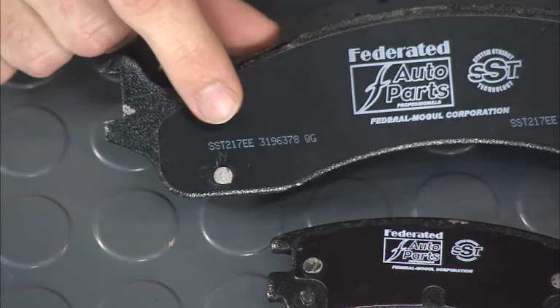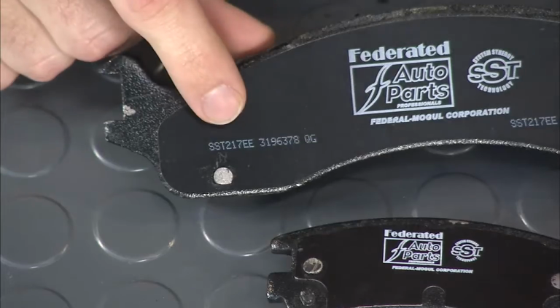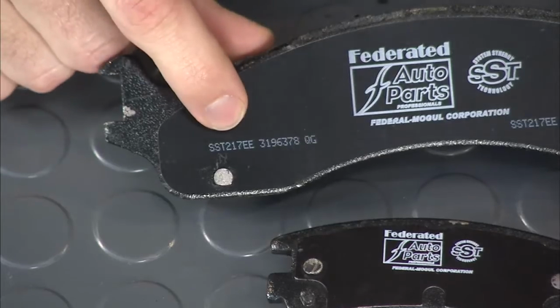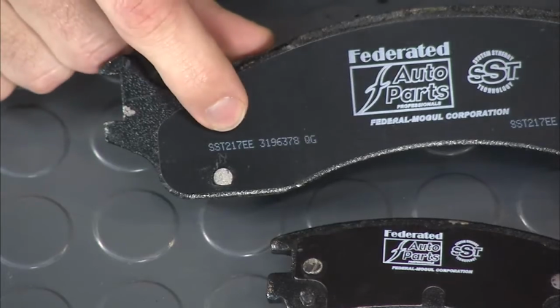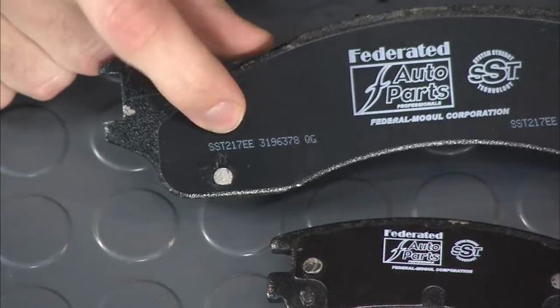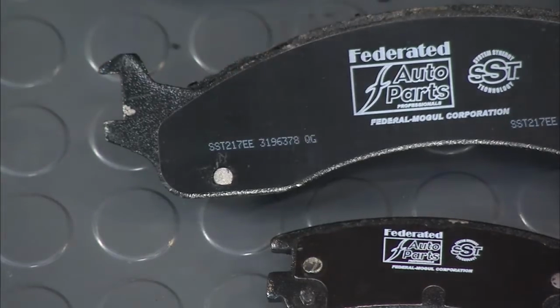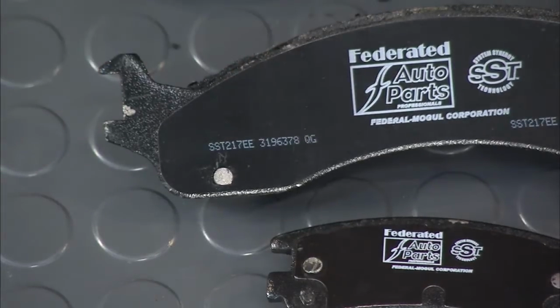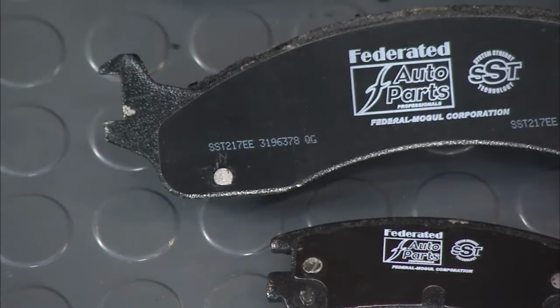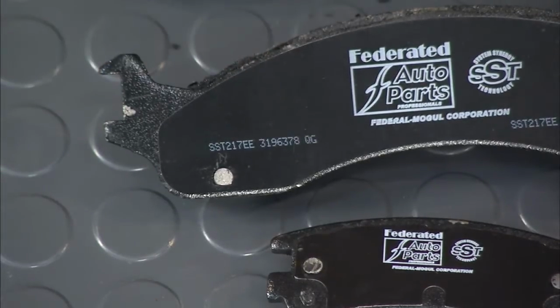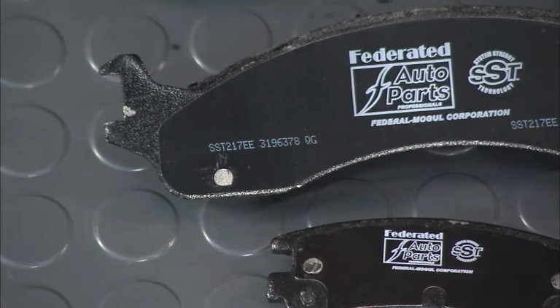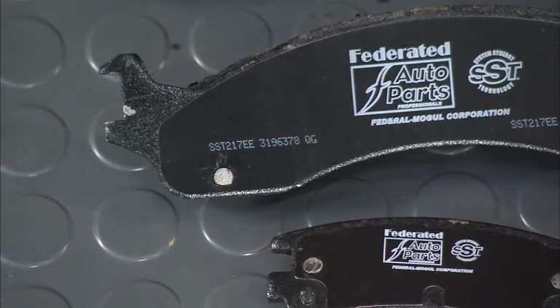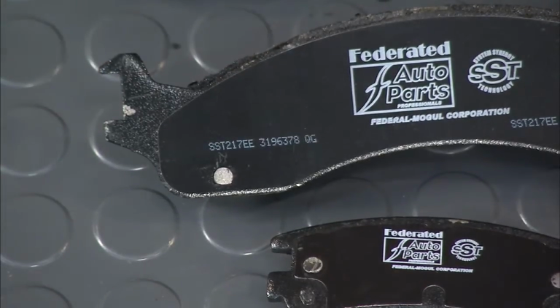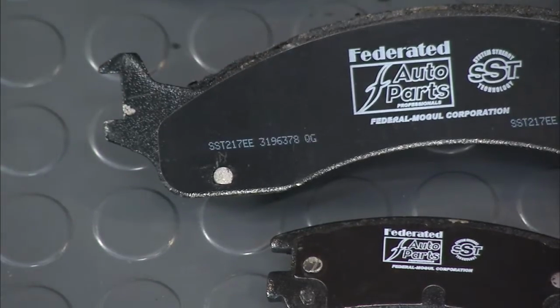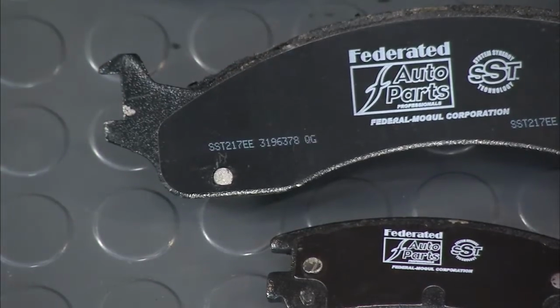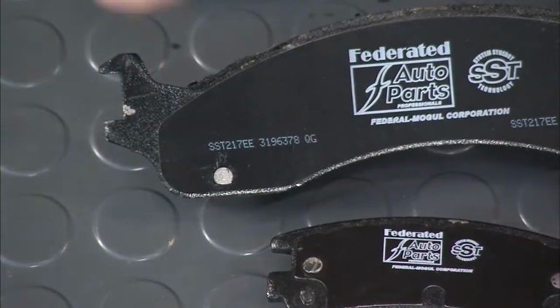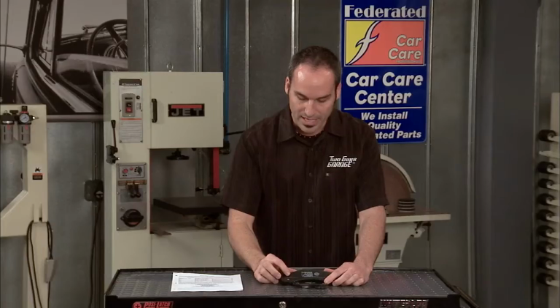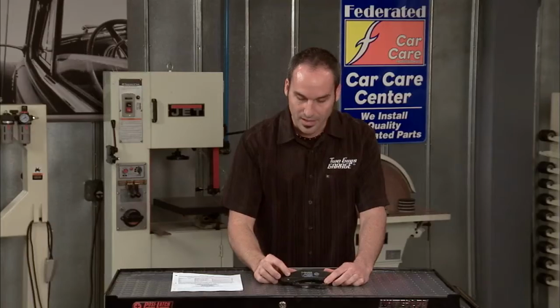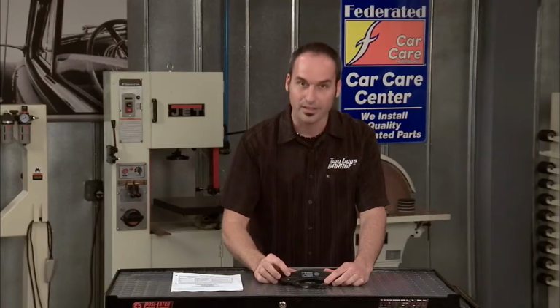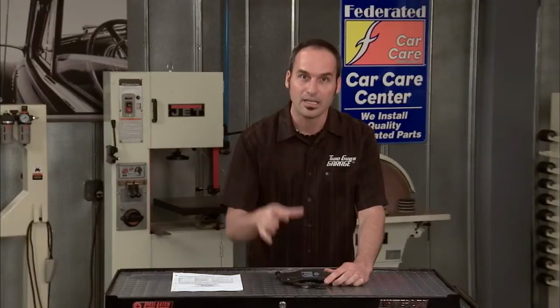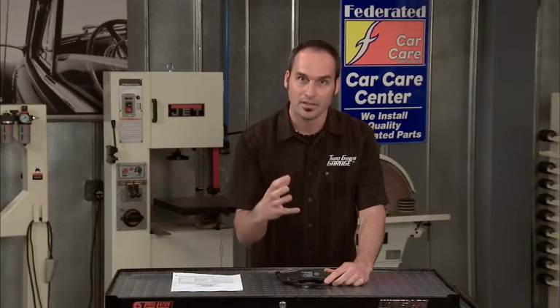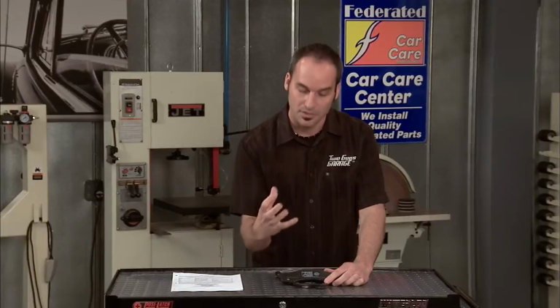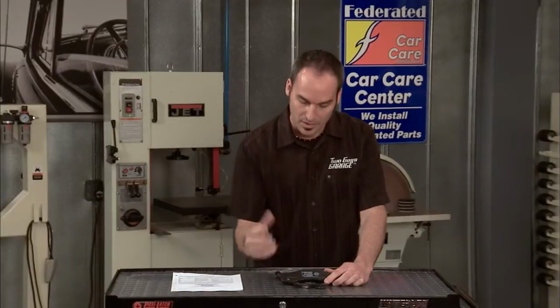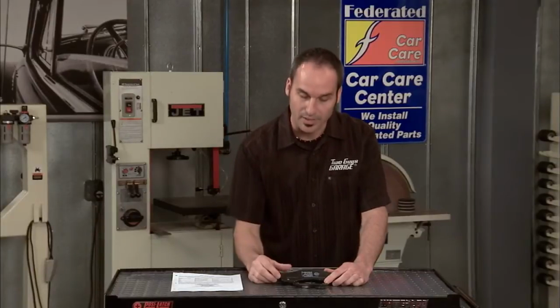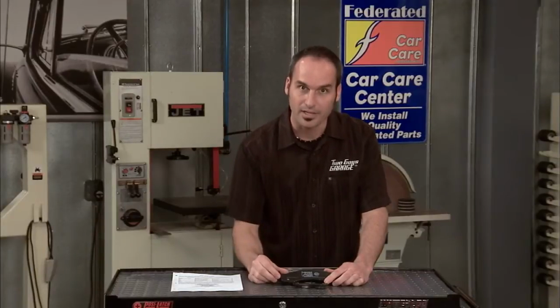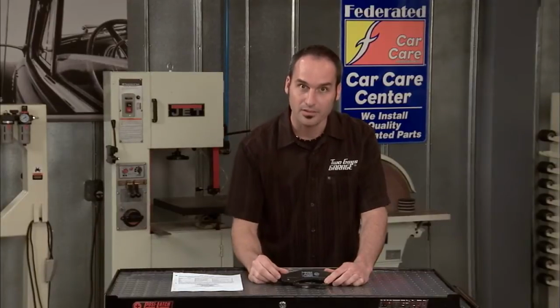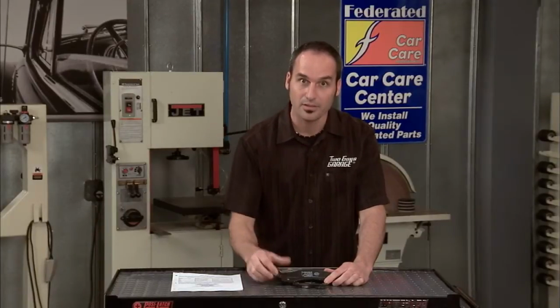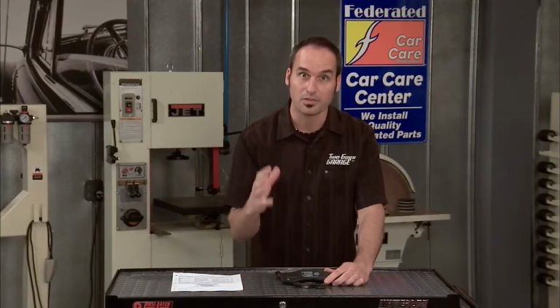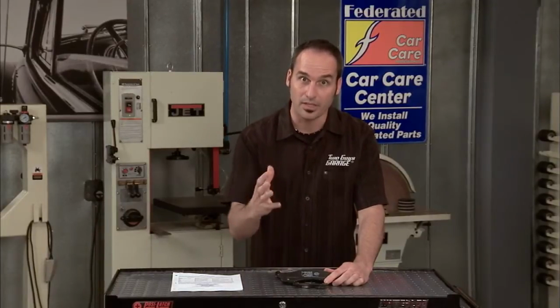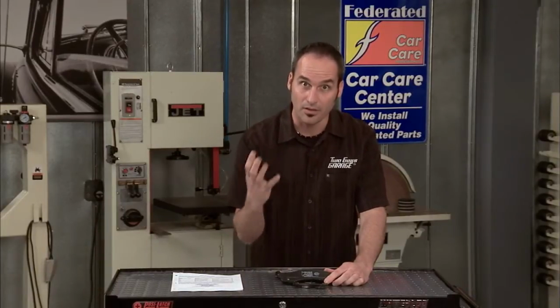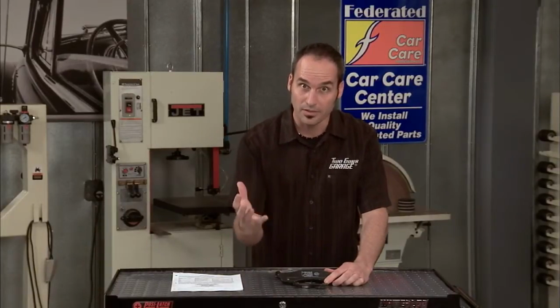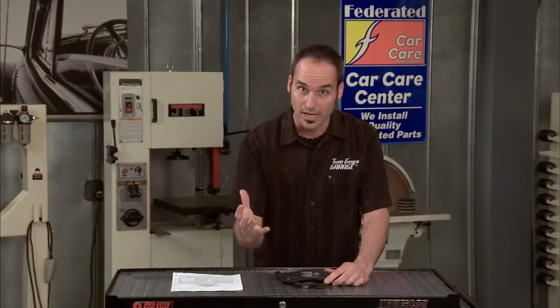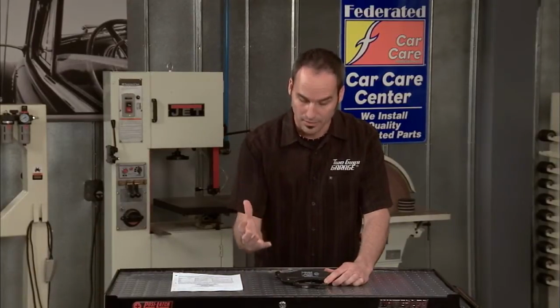Now the second part is the formulation. So you know exactly that this thing has been tested and it's made all the standards.